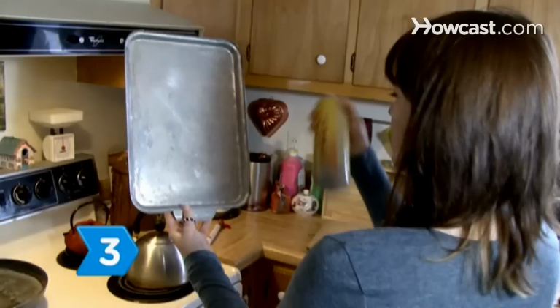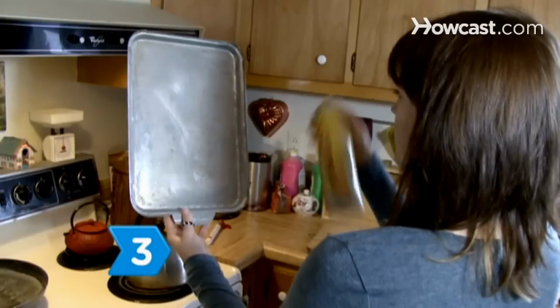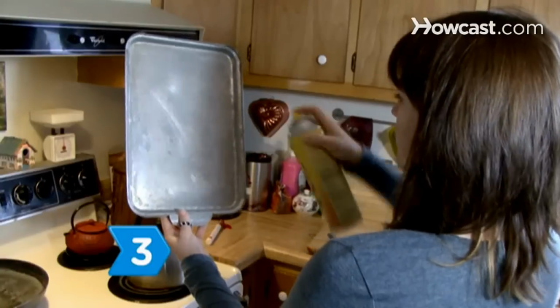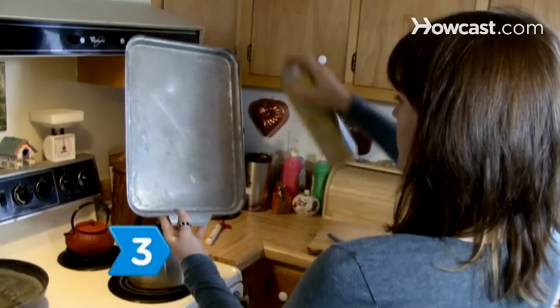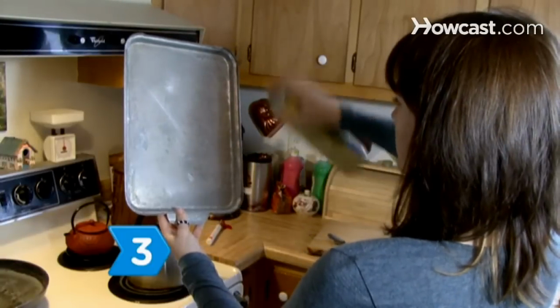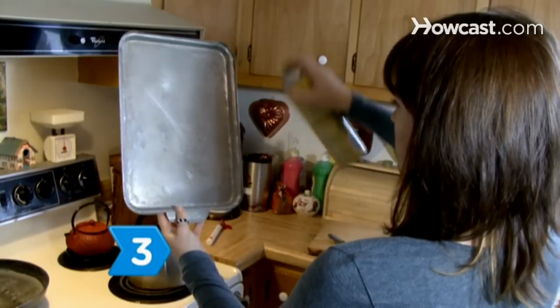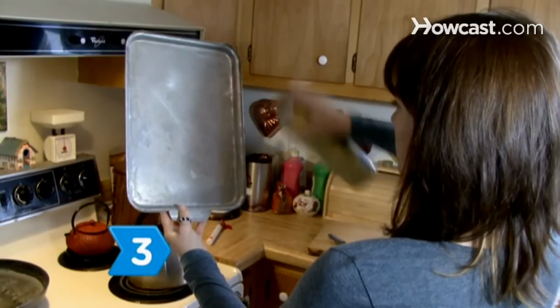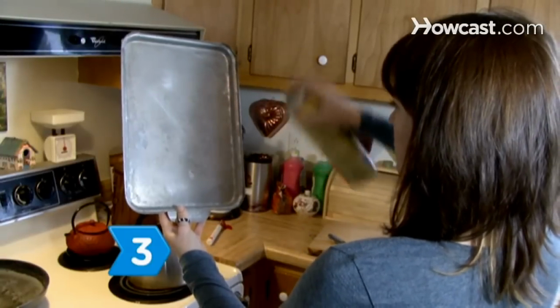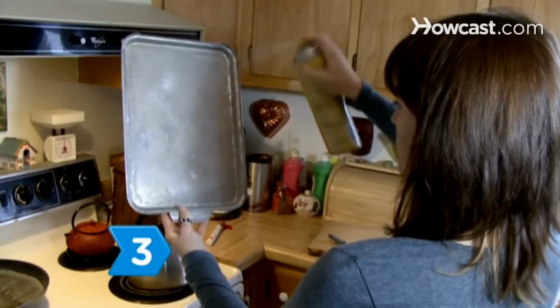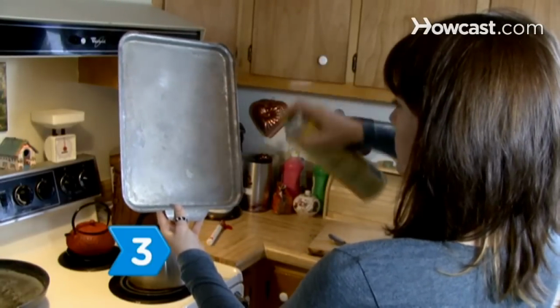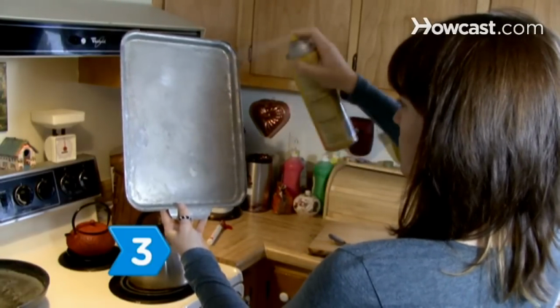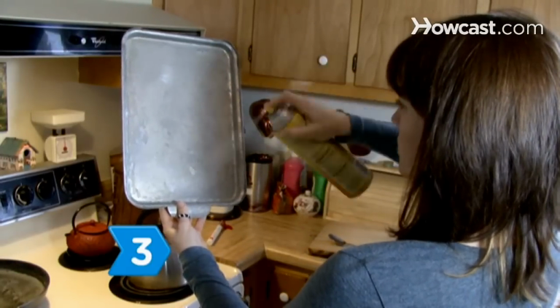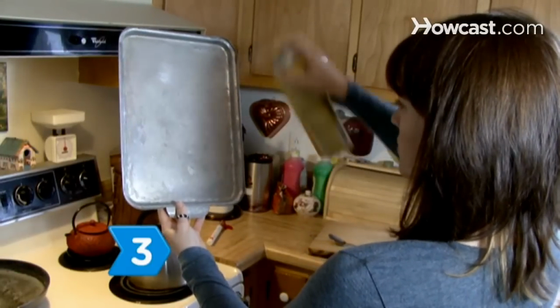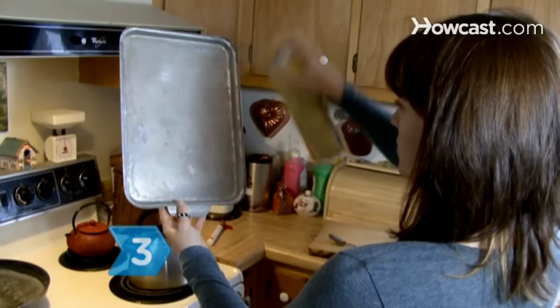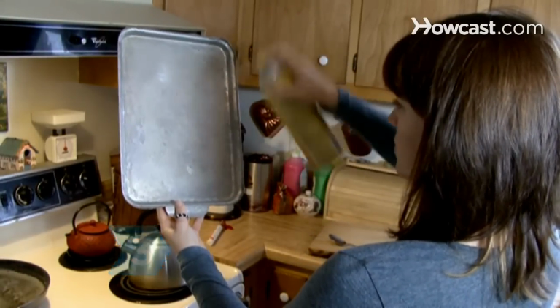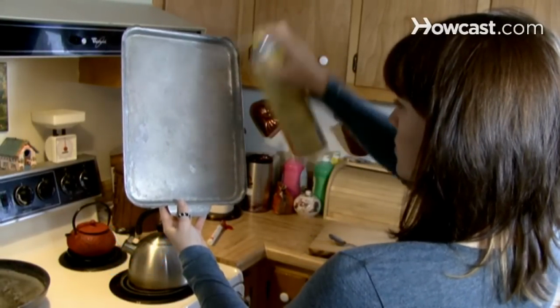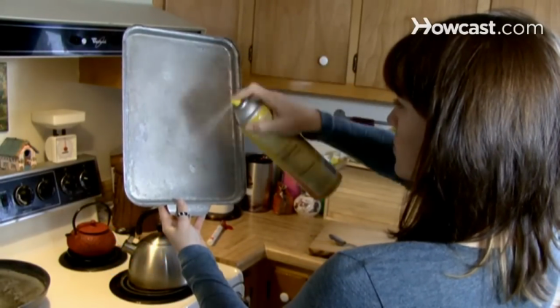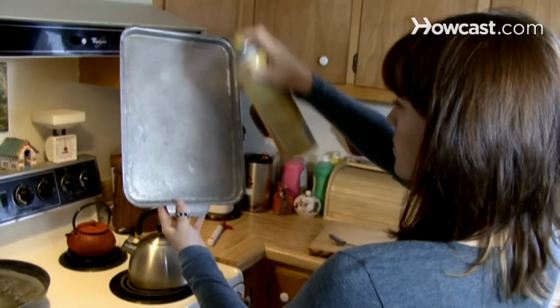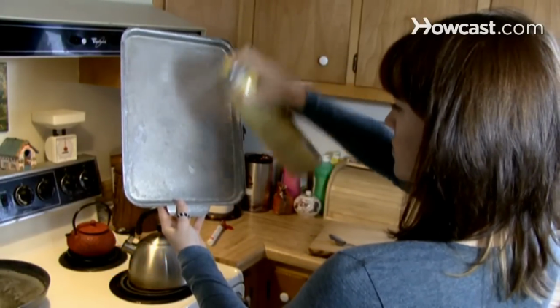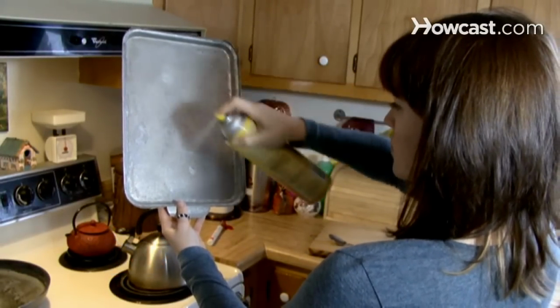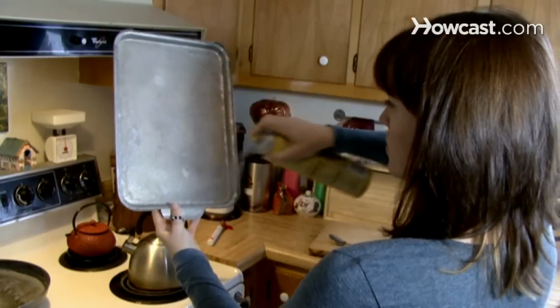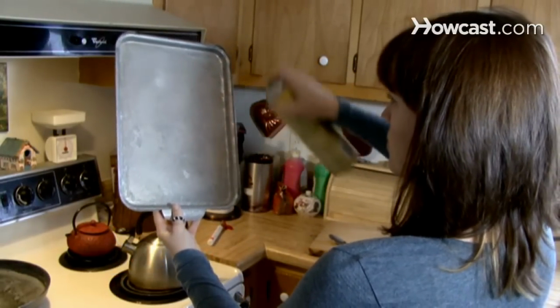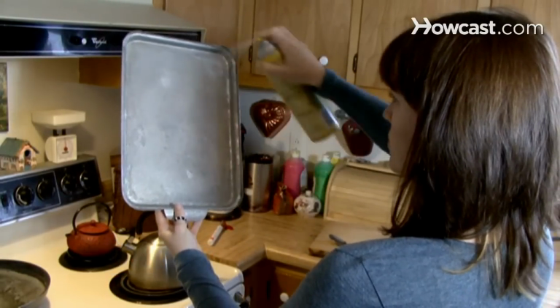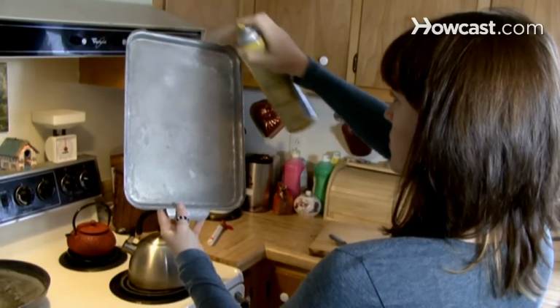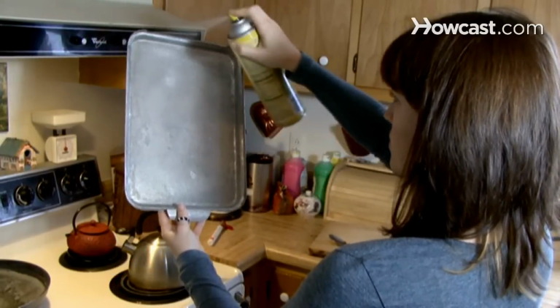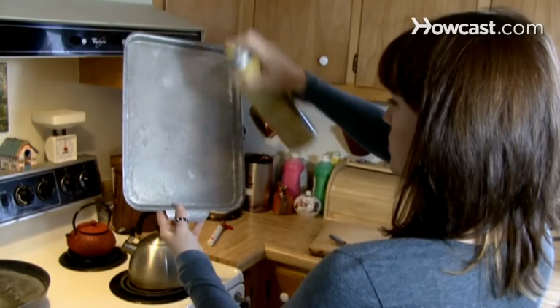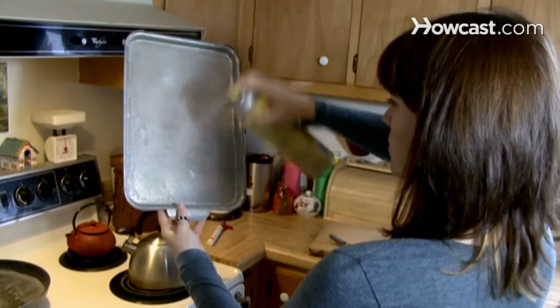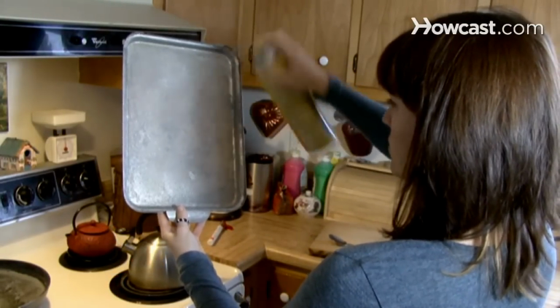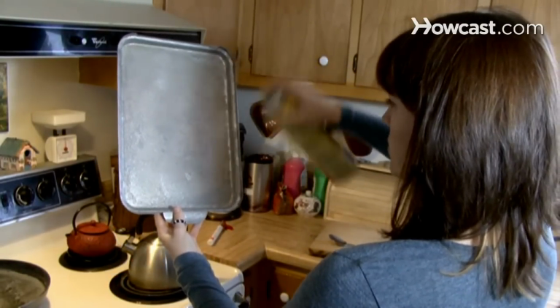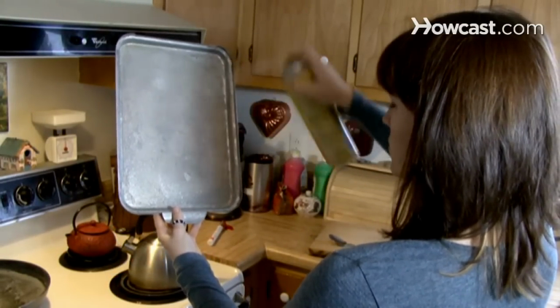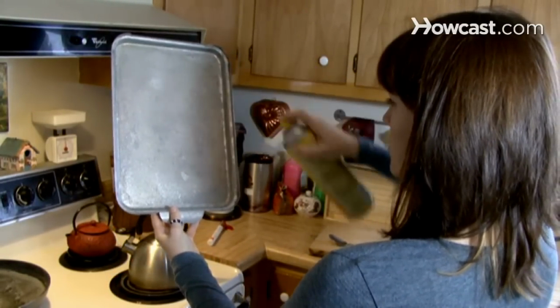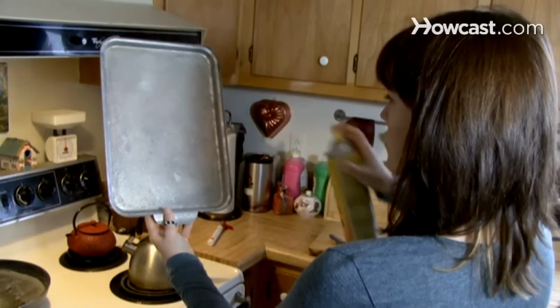Step 3. Spray a sheet pan liberally with a non-stick cooking spray, or use a silicone mold if you have one.